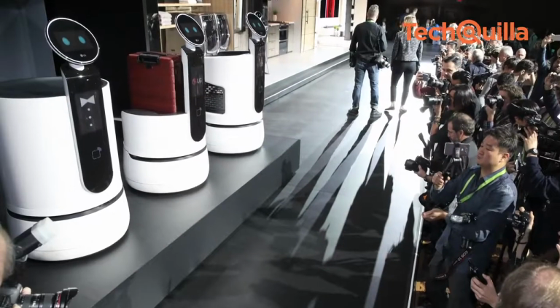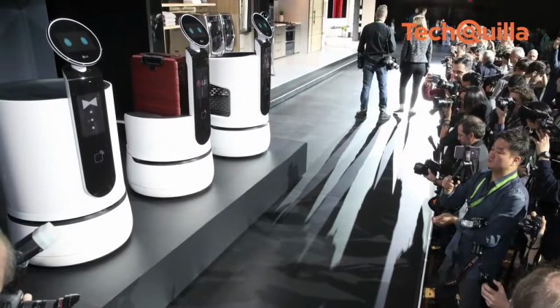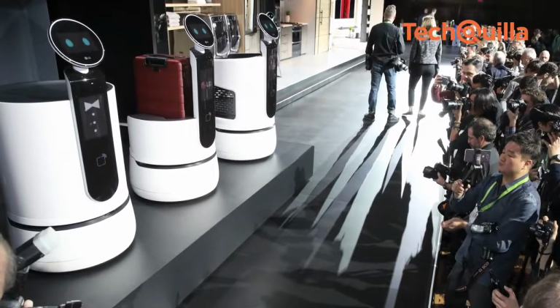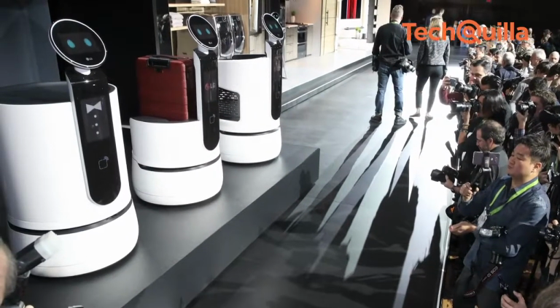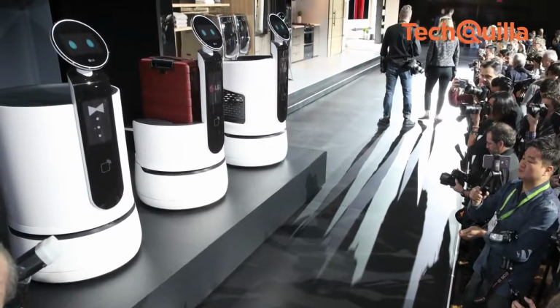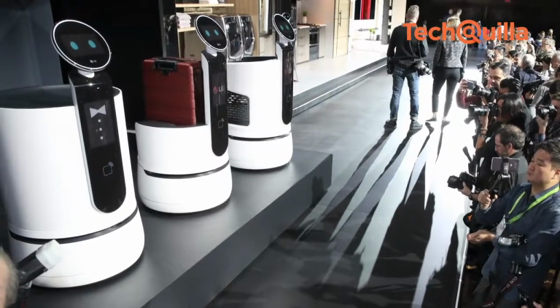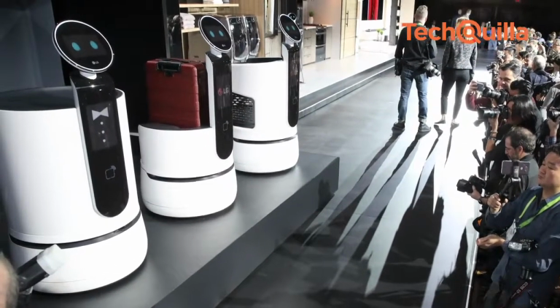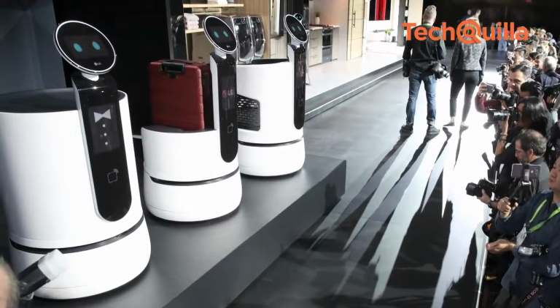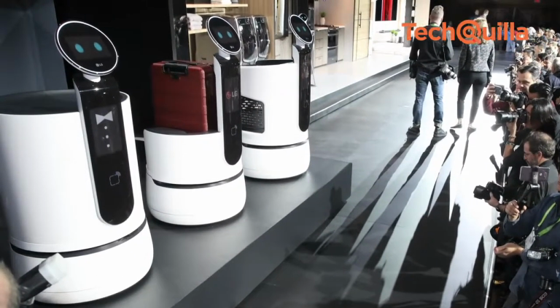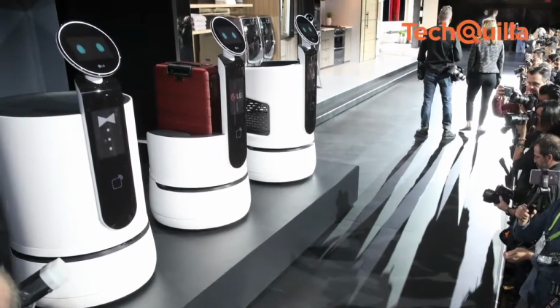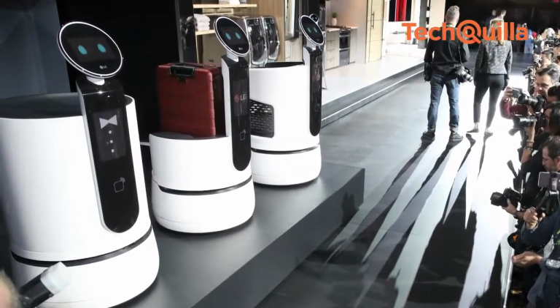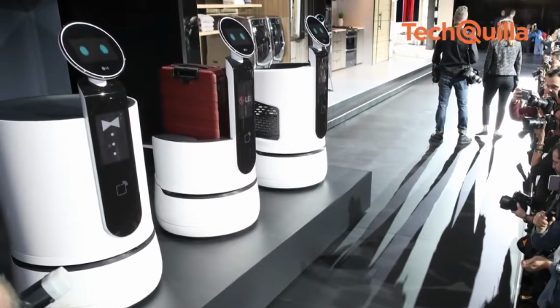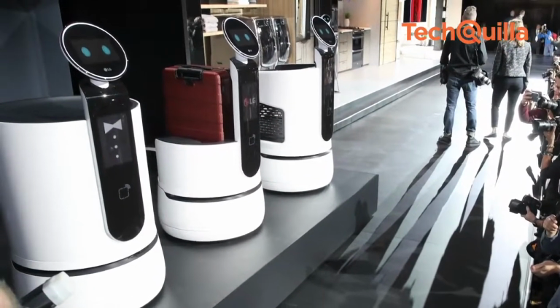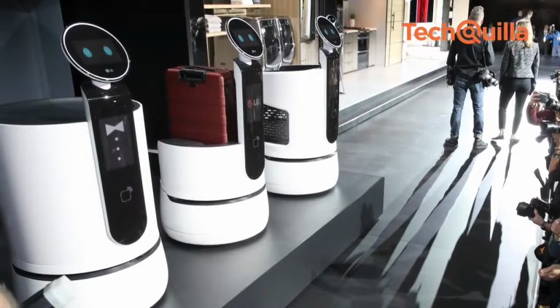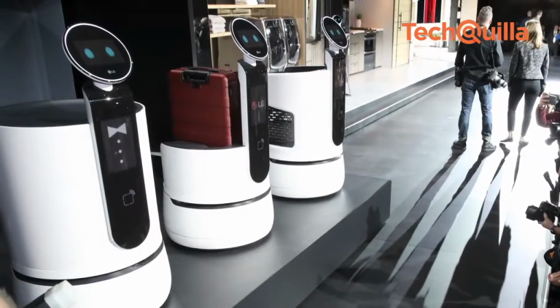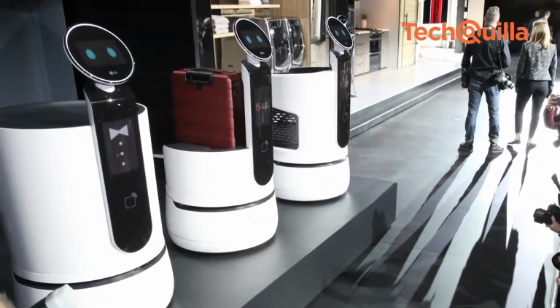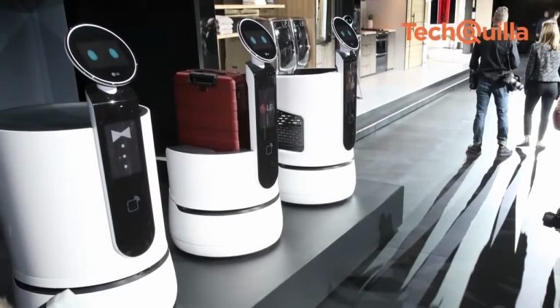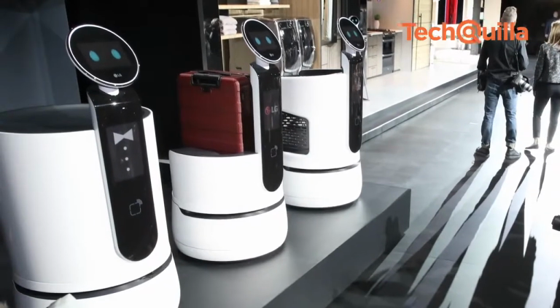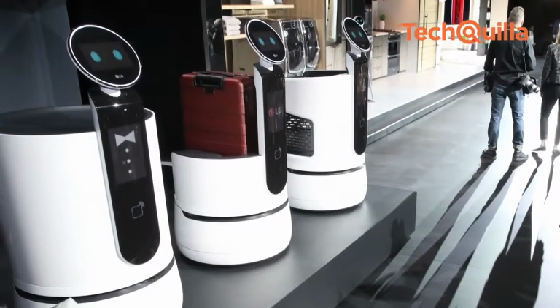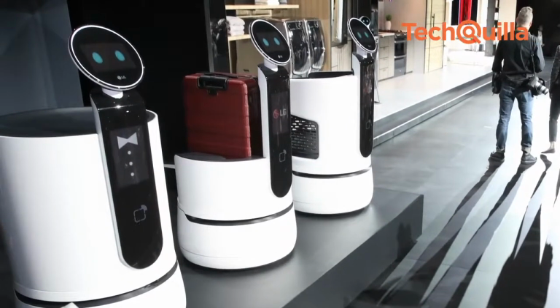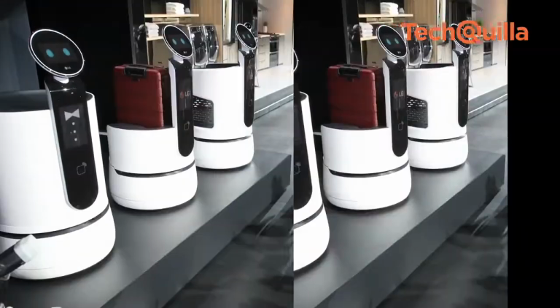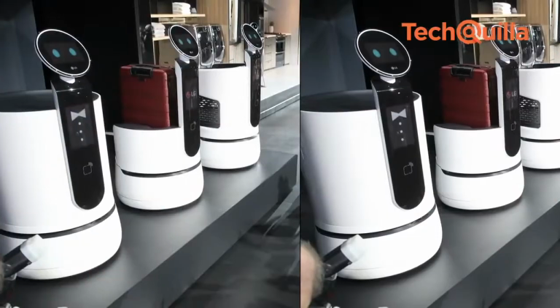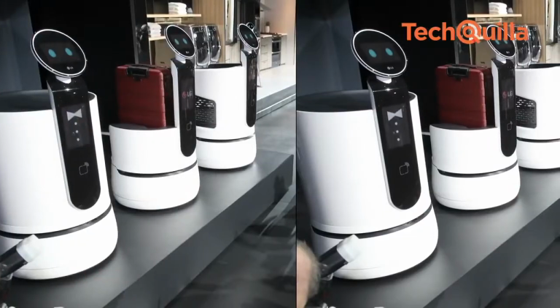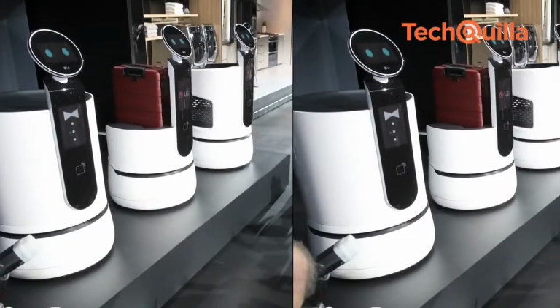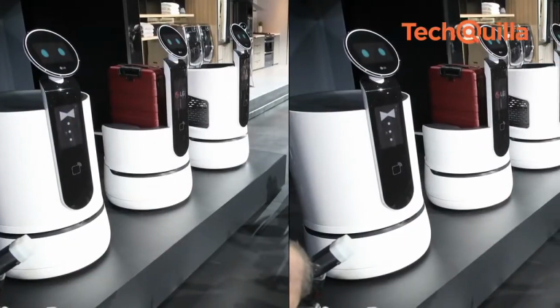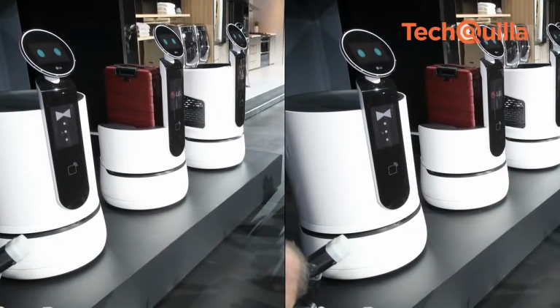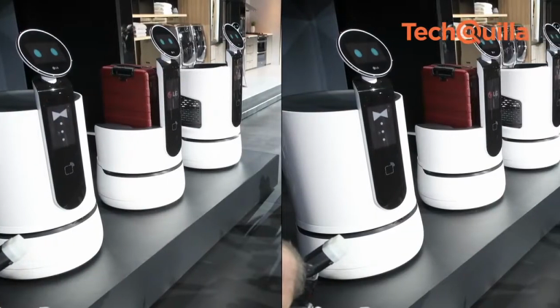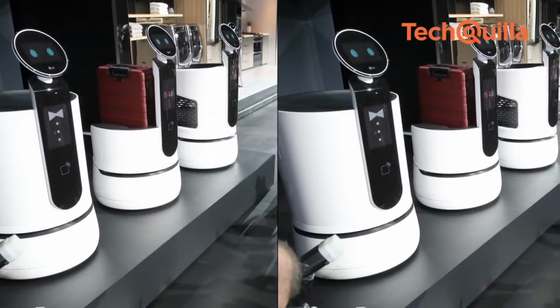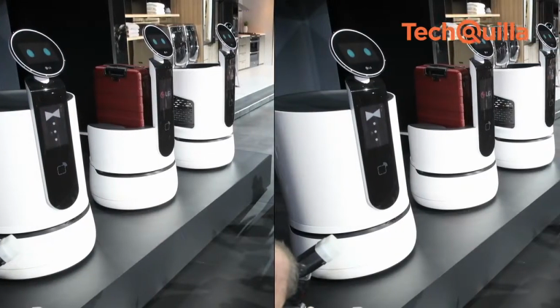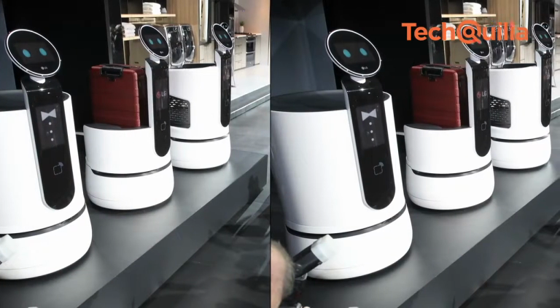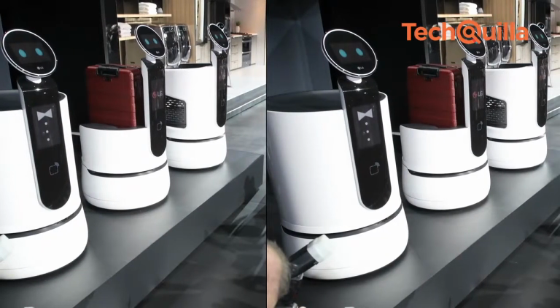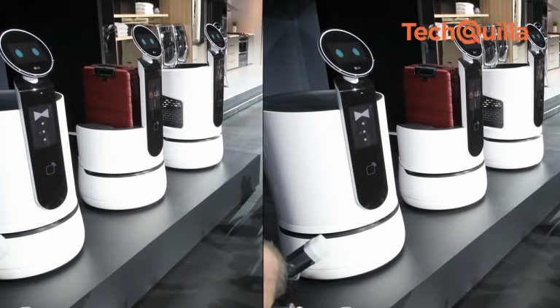These are LG Electronics' artificial intelligence robots, created to help users control their smart home.